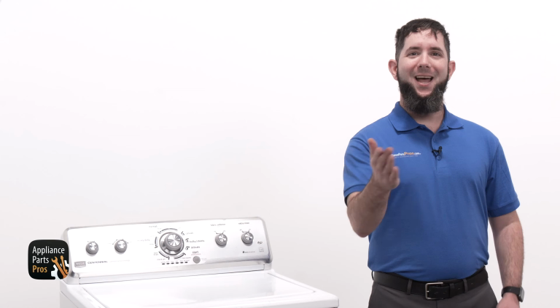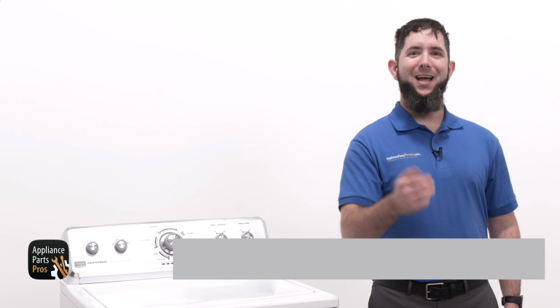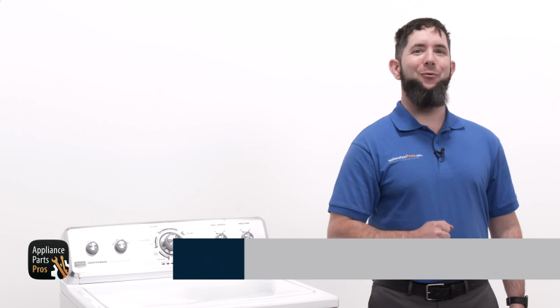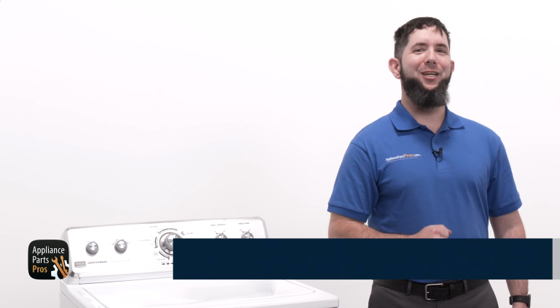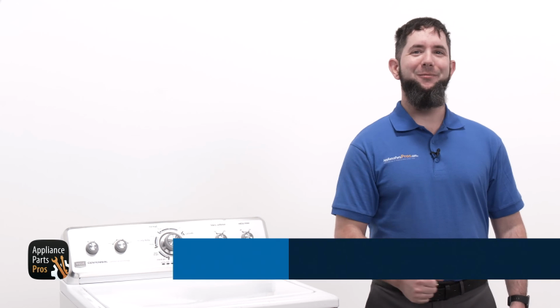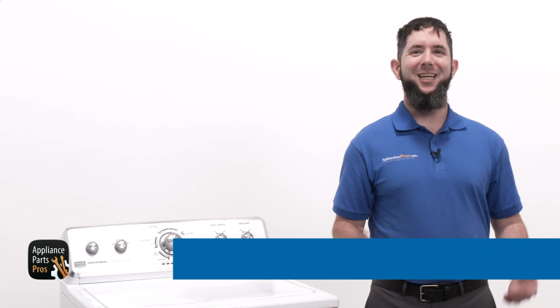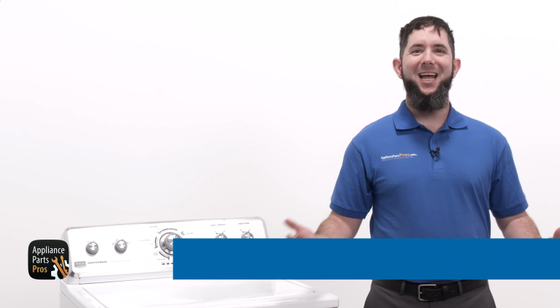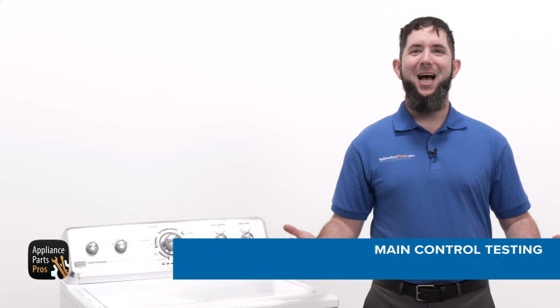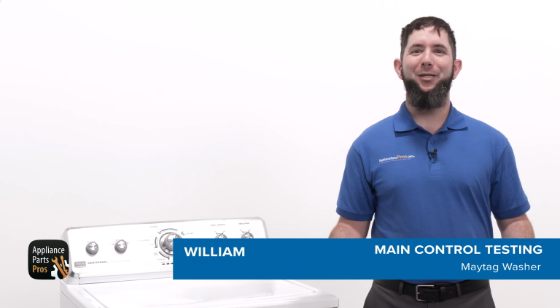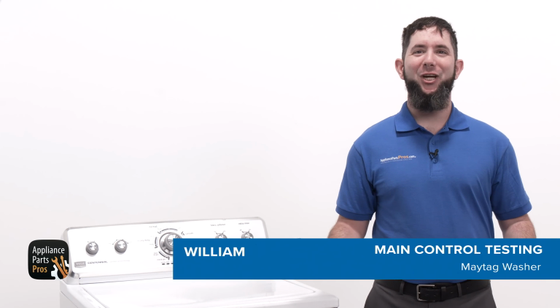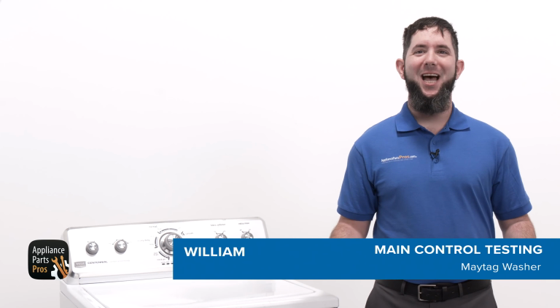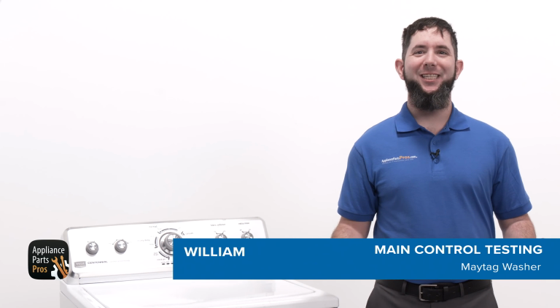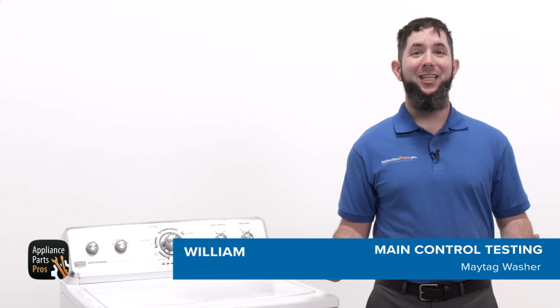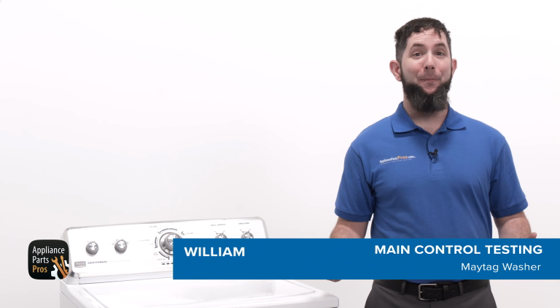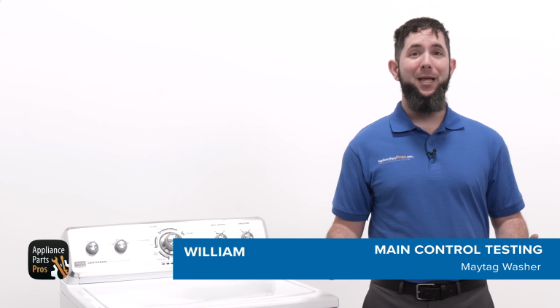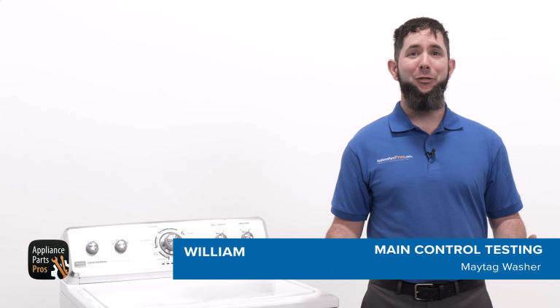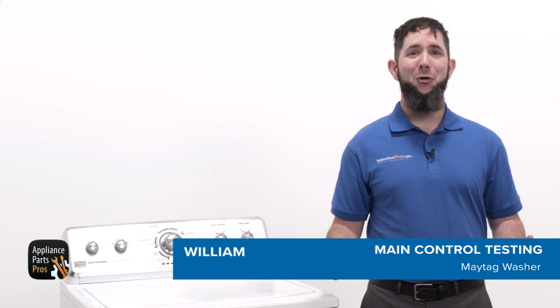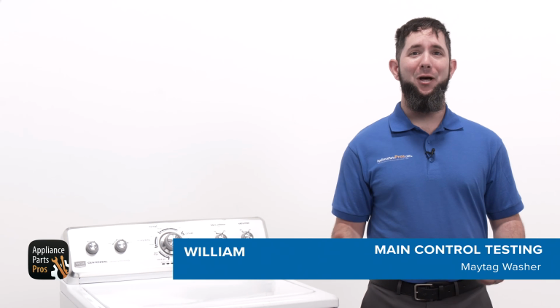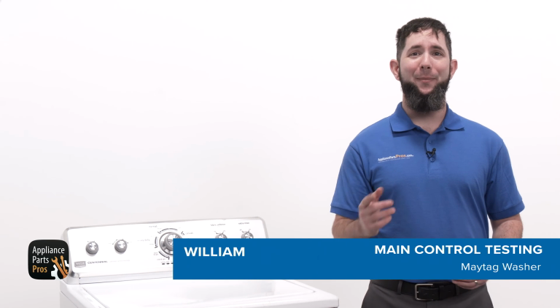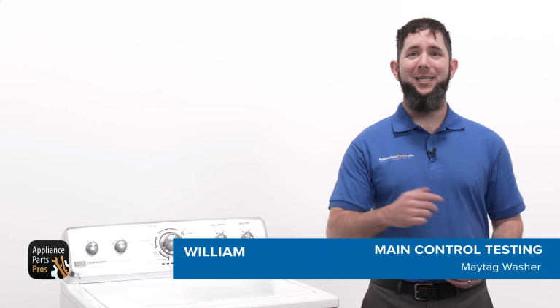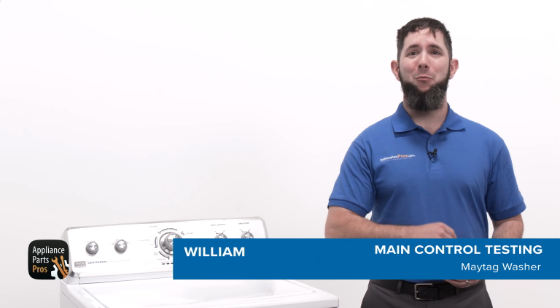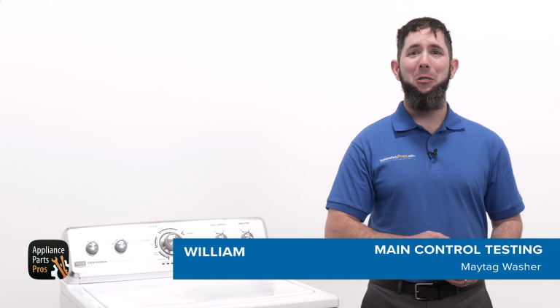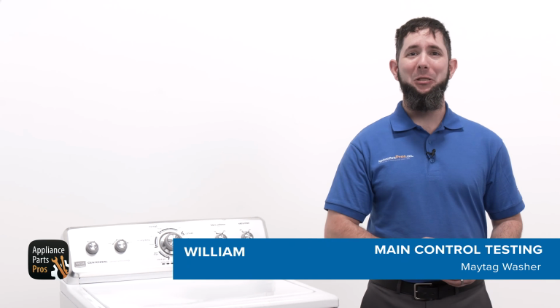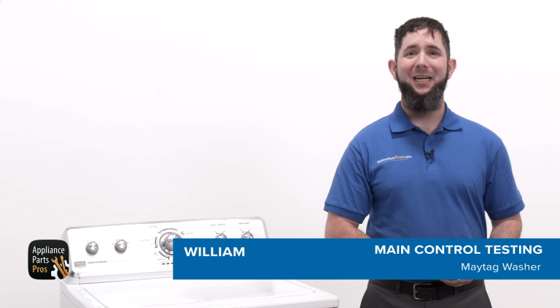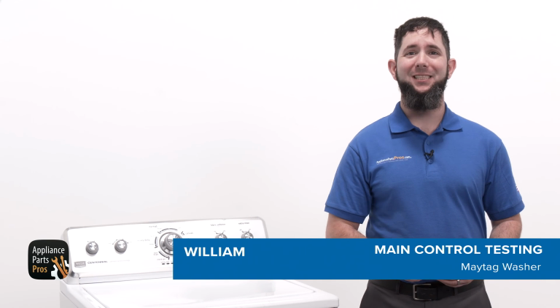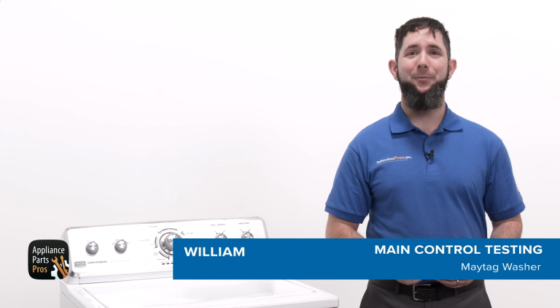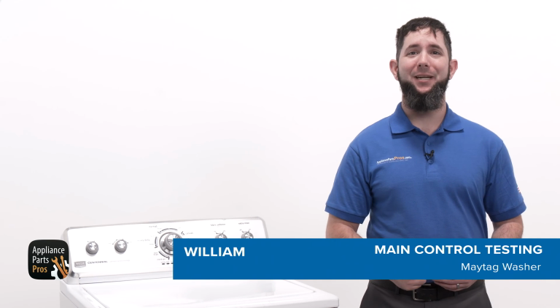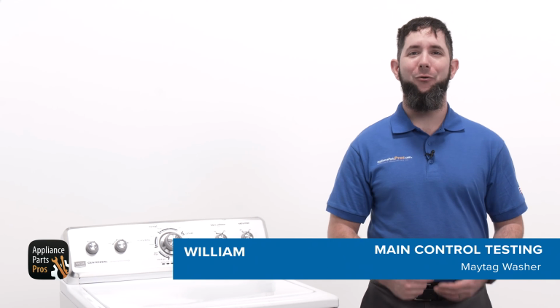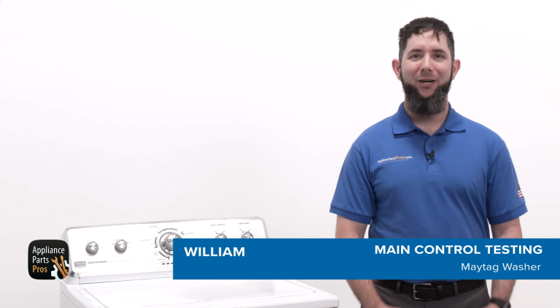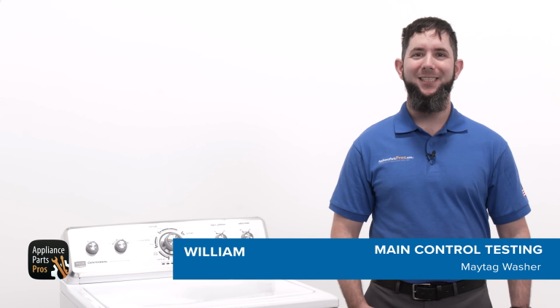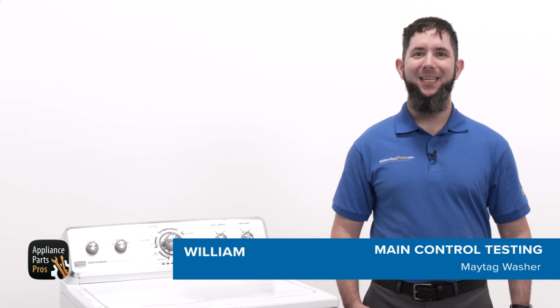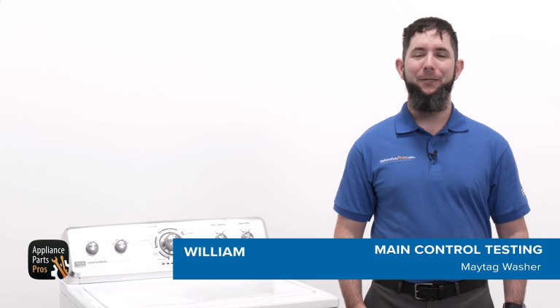Hey, I'm William. Today, I'm going to show you how to check the main control on a Maytag washer that isn't spinning or agitating.